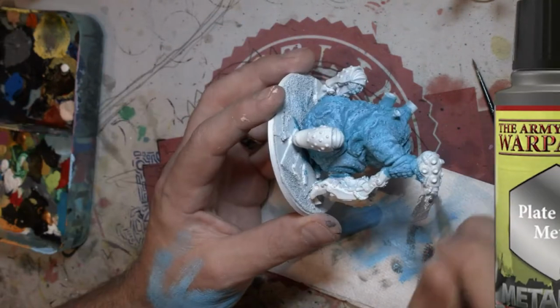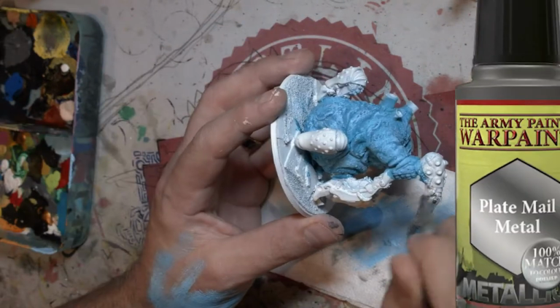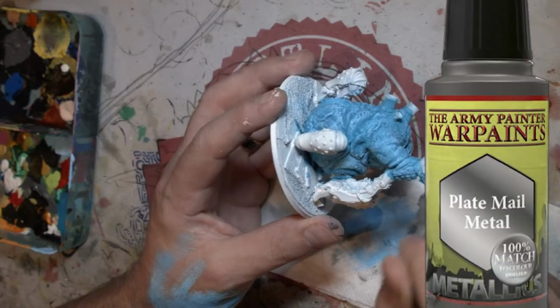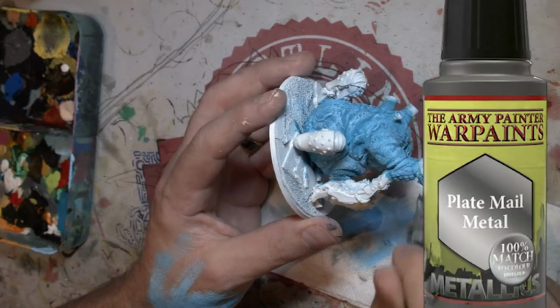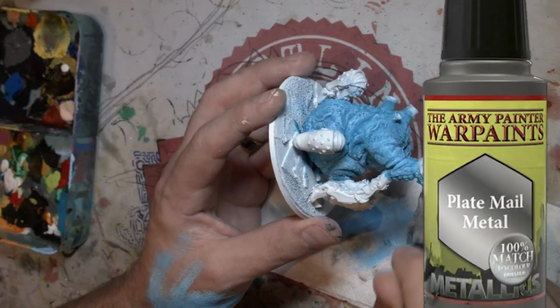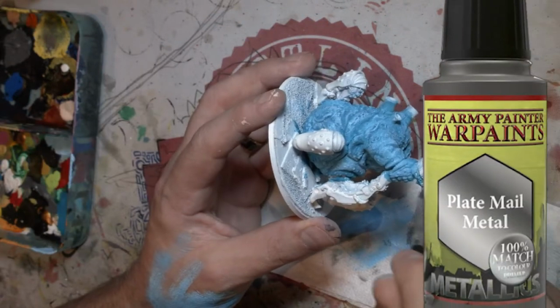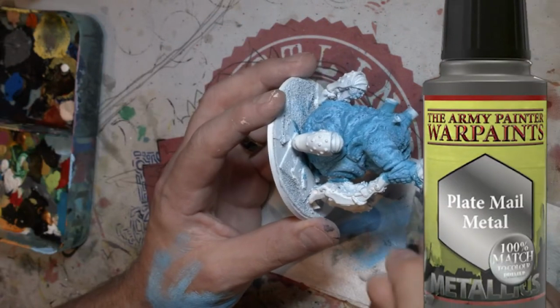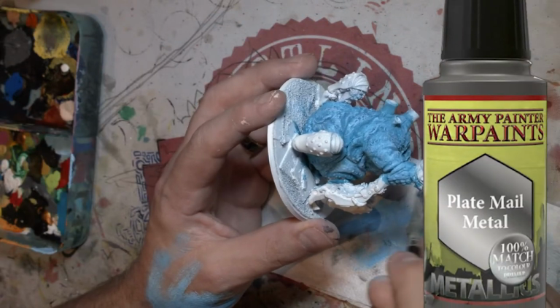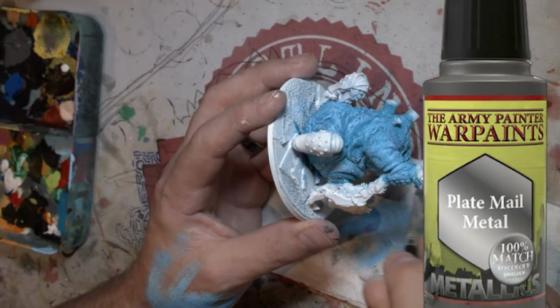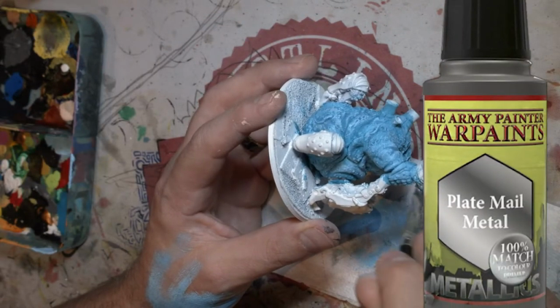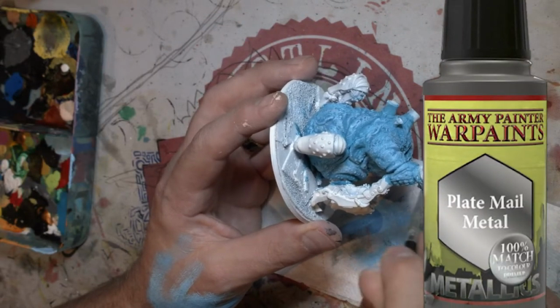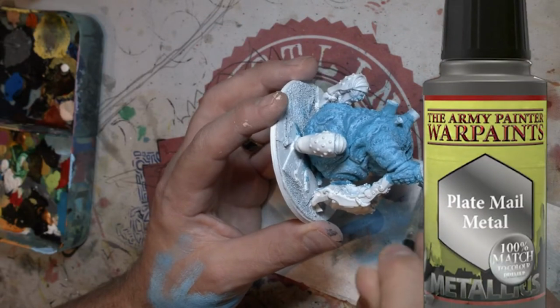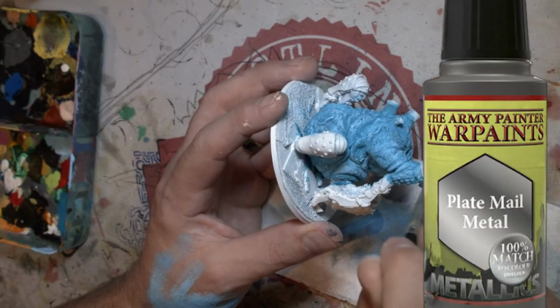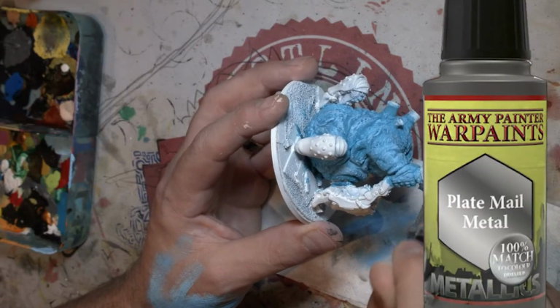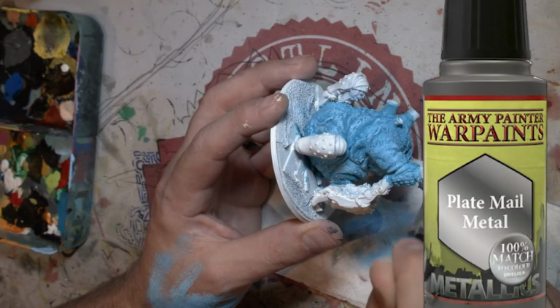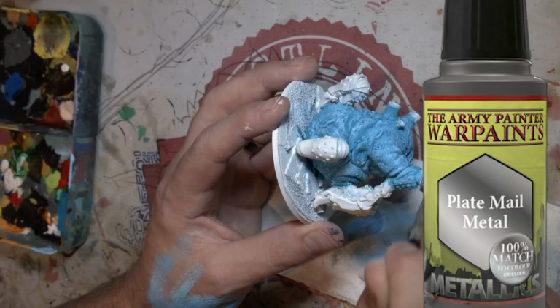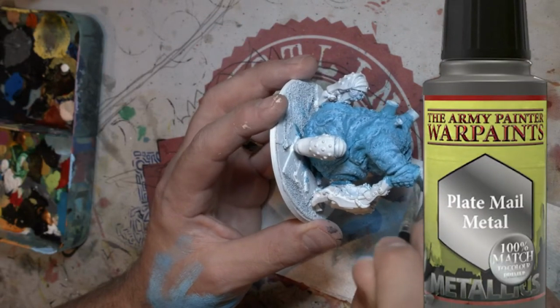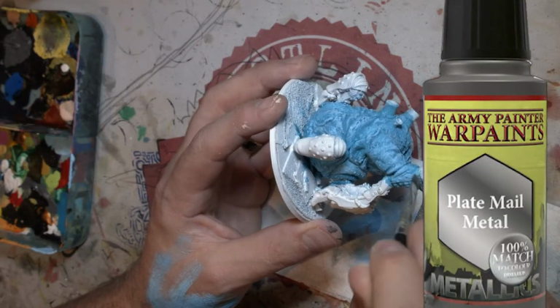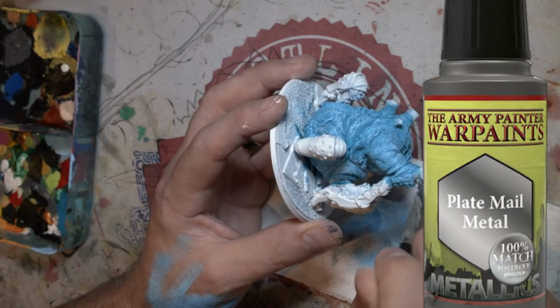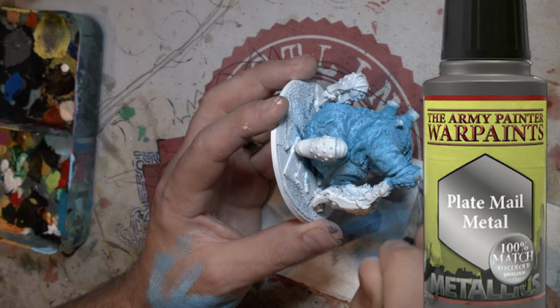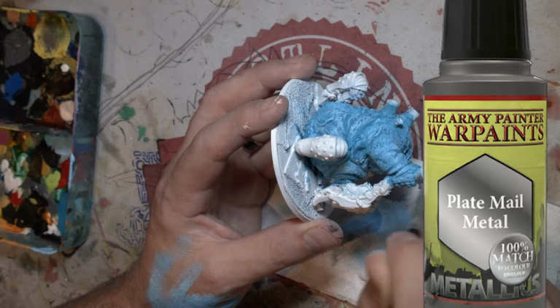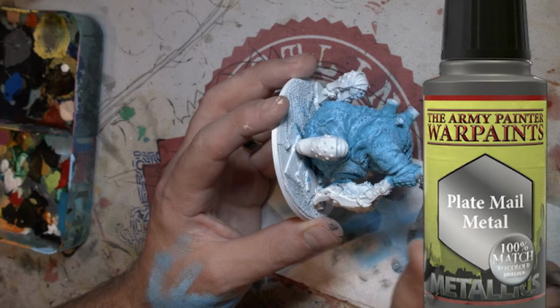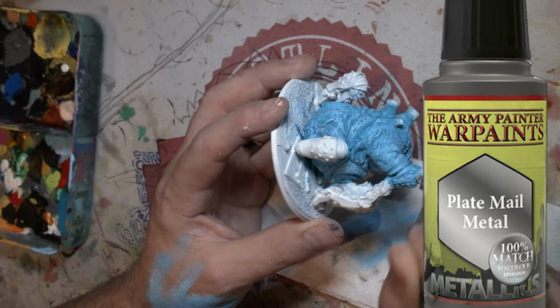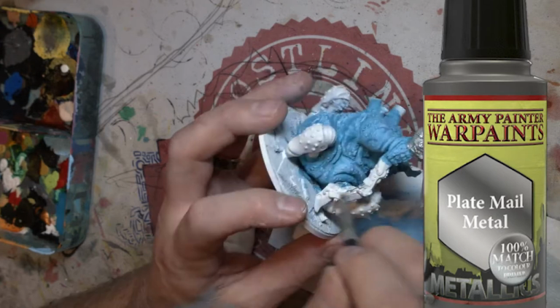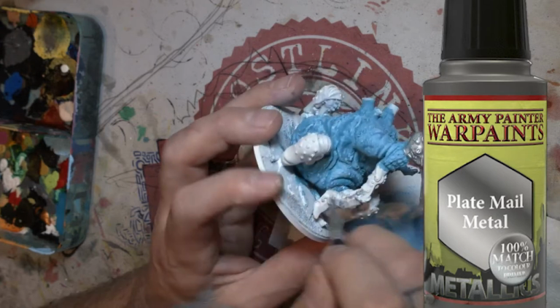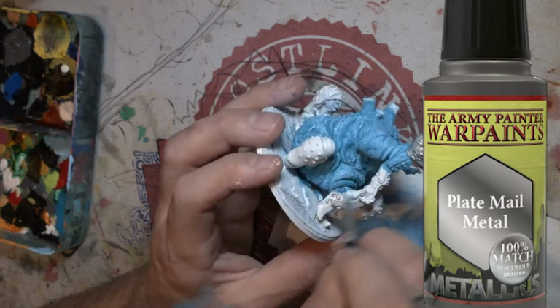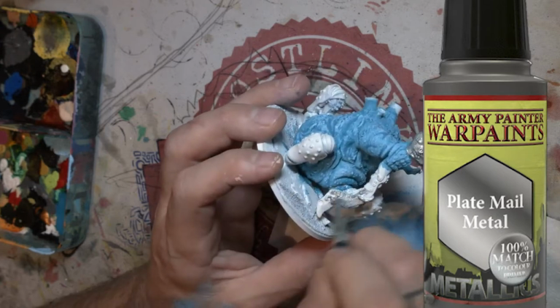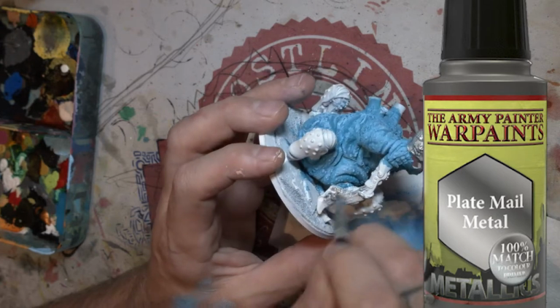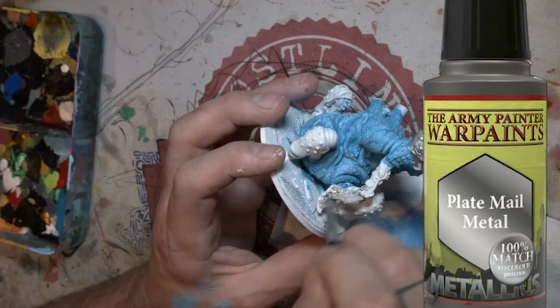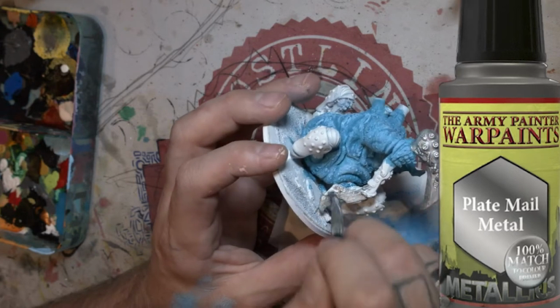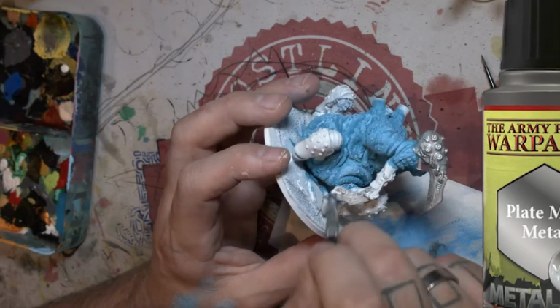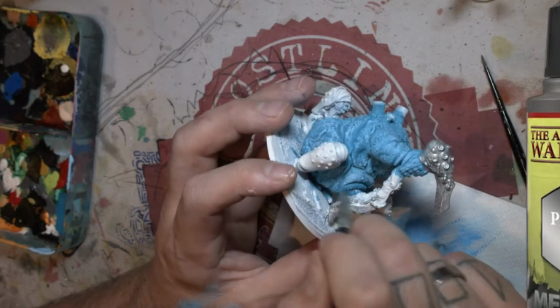Next I'm going to get a chrome silver and I'm going to paint all the metal parts. I'm trying my hardest to avoid painting the blue parts that I've done.